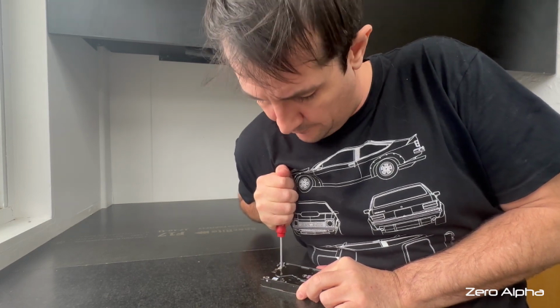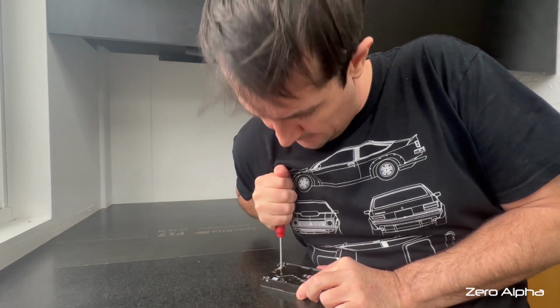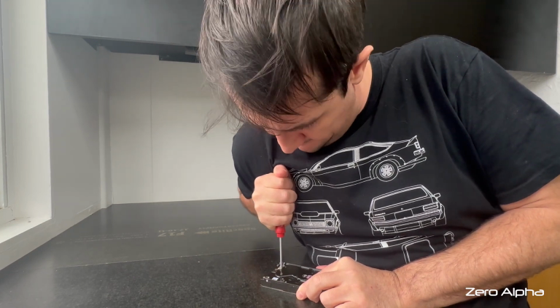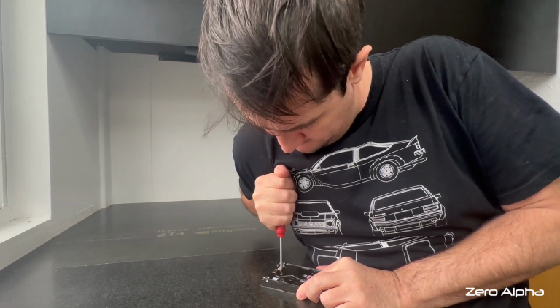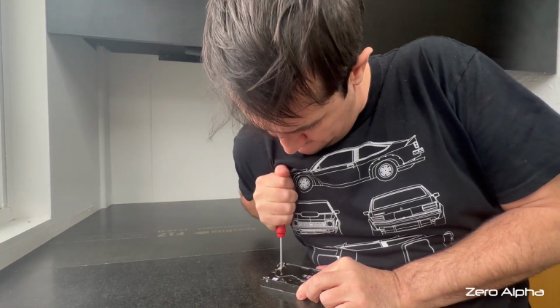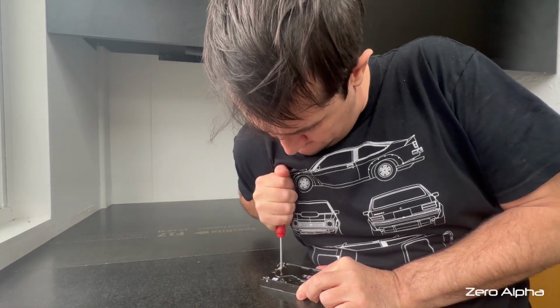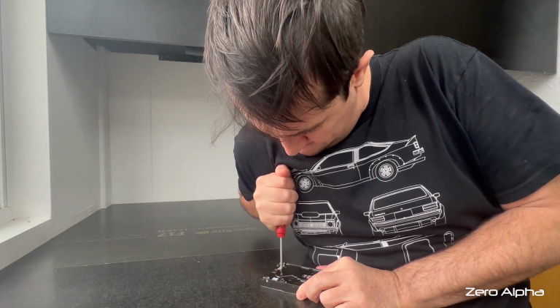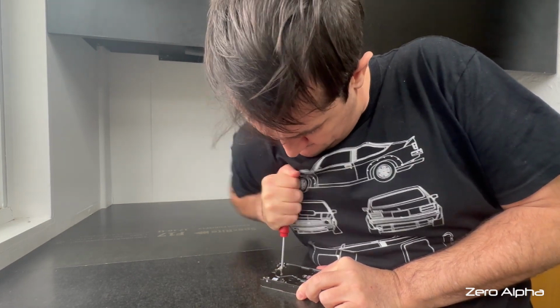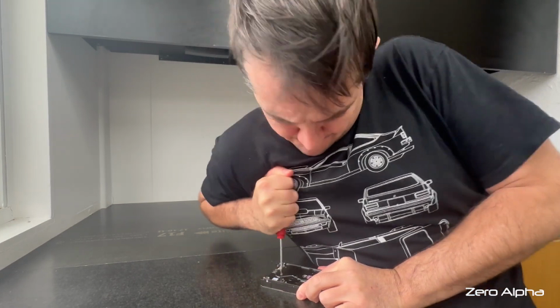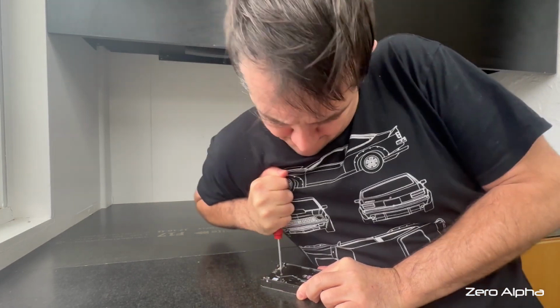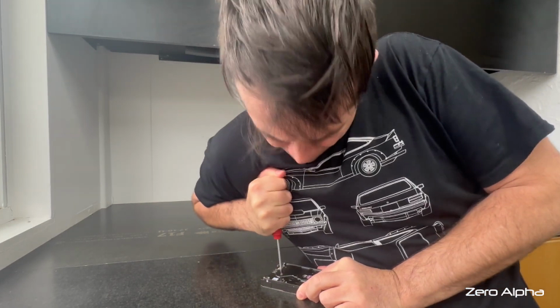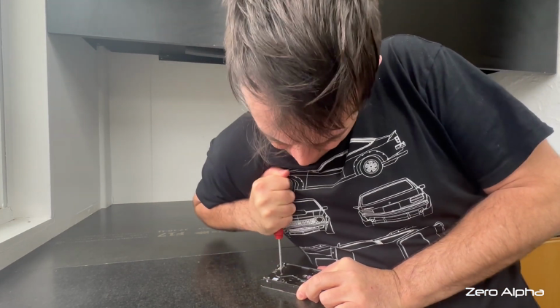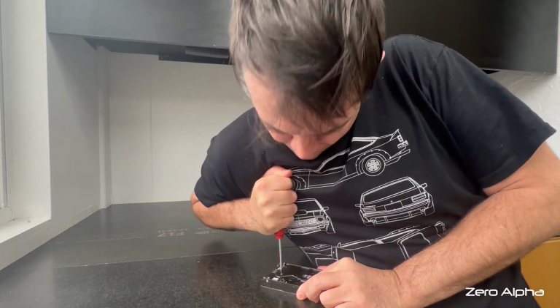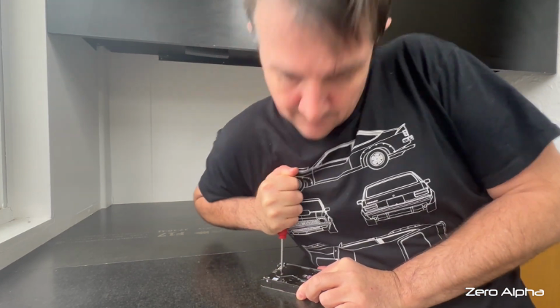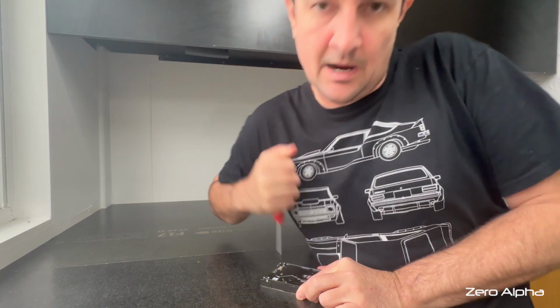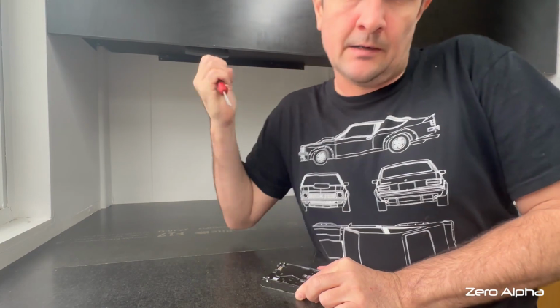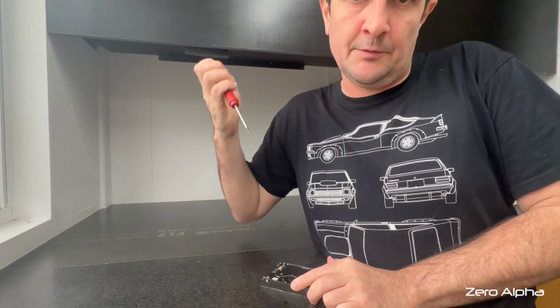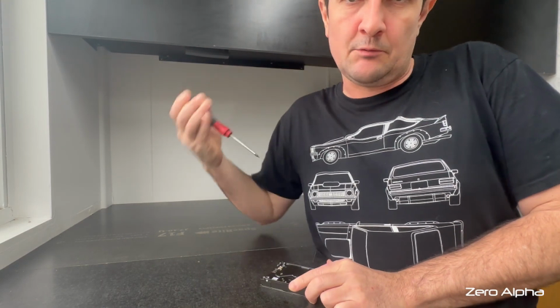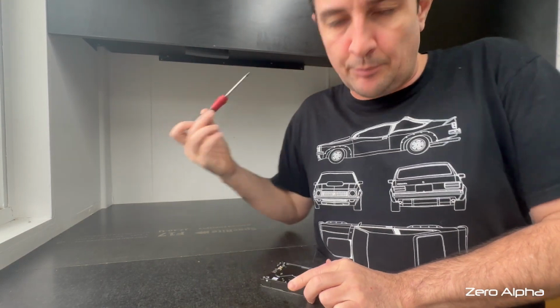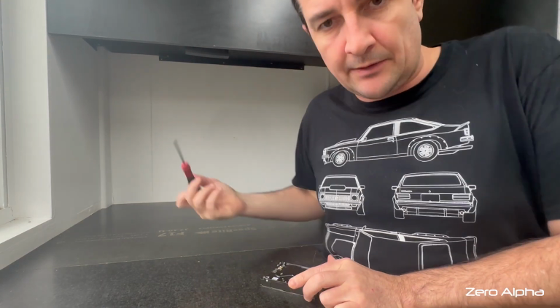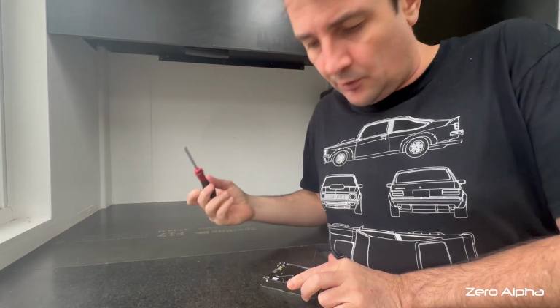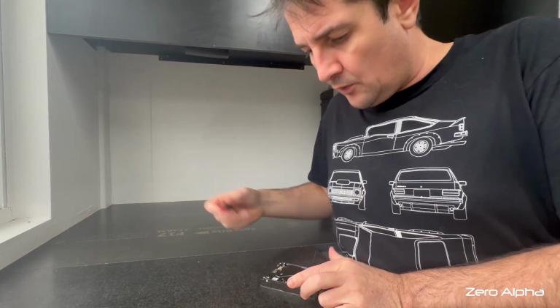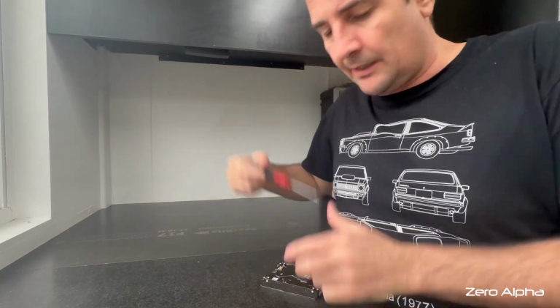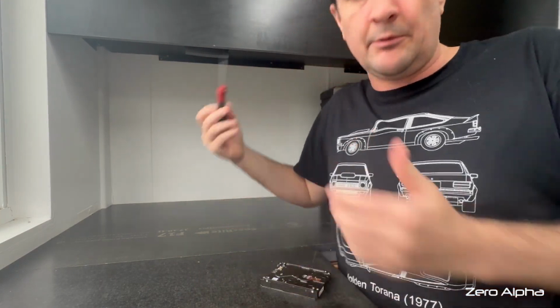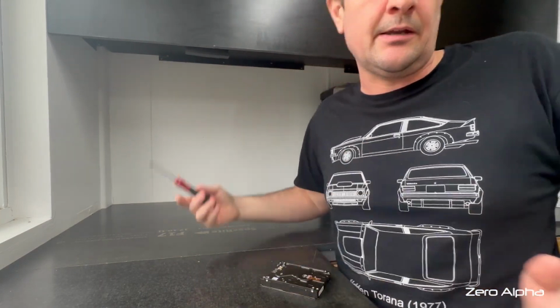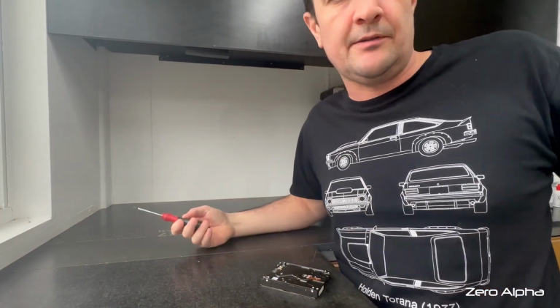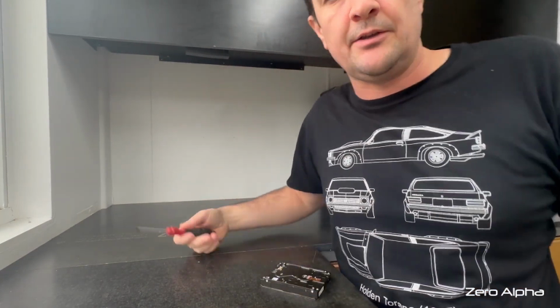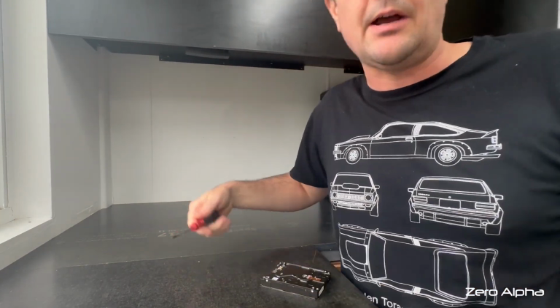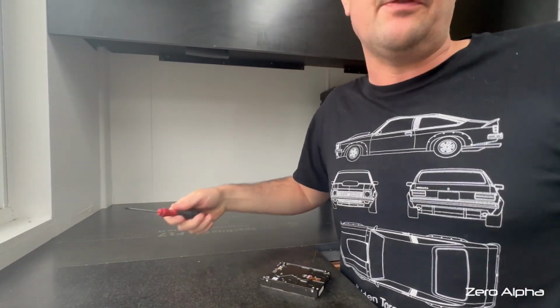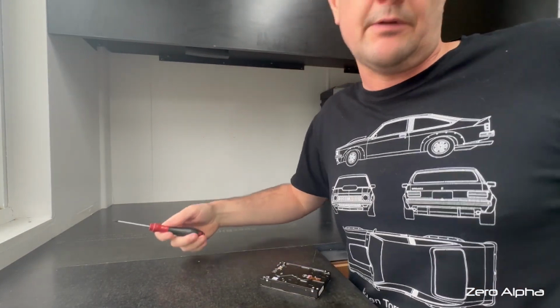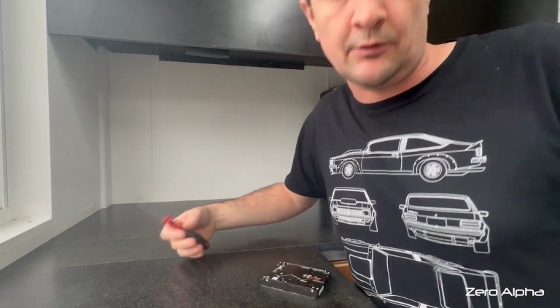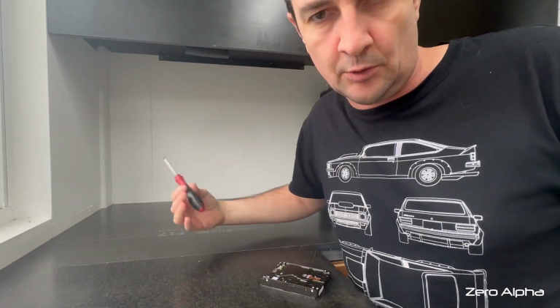You ready? Done. We just want to break the torque and then we can continue to unthread it normally.